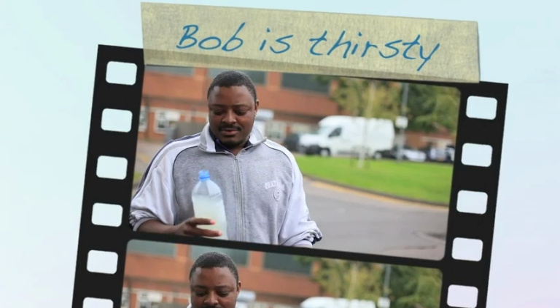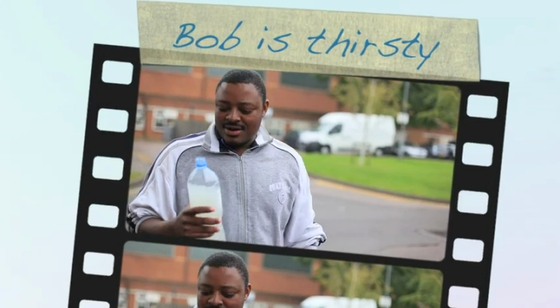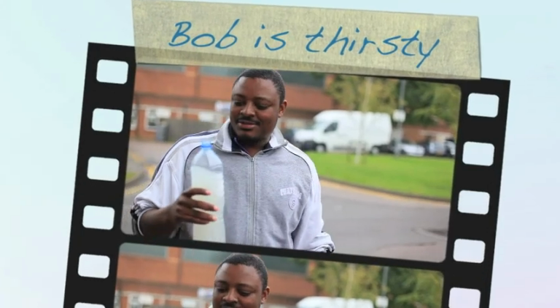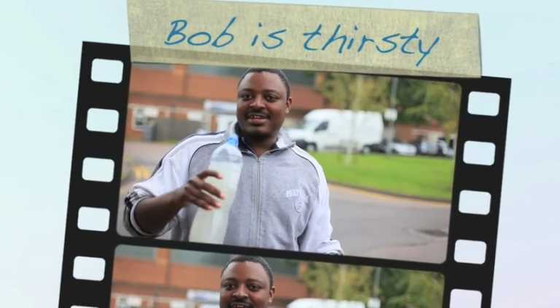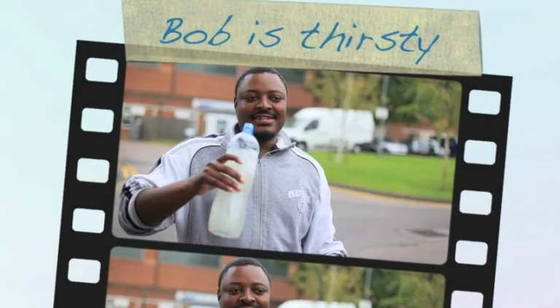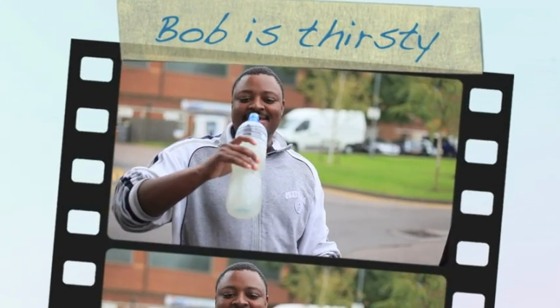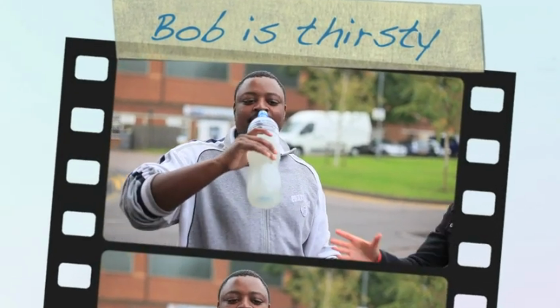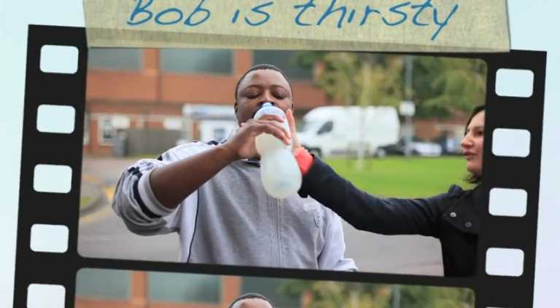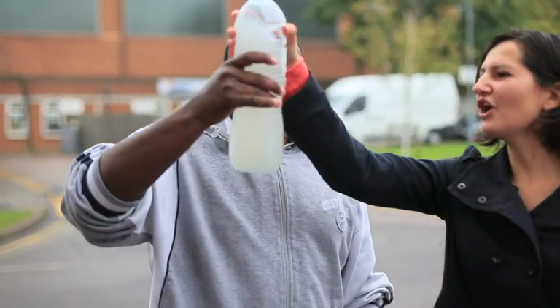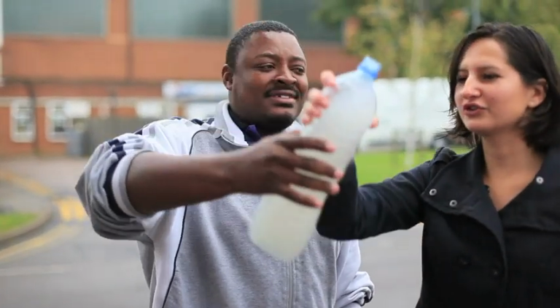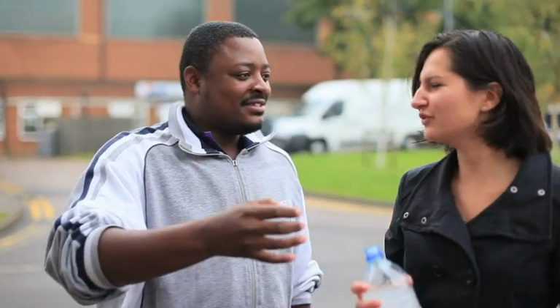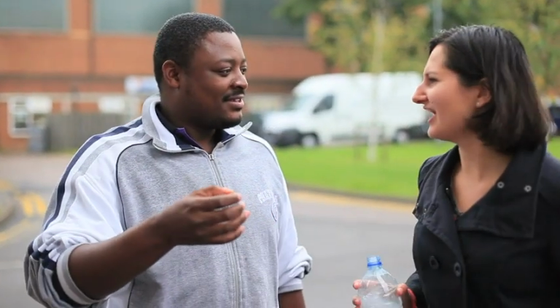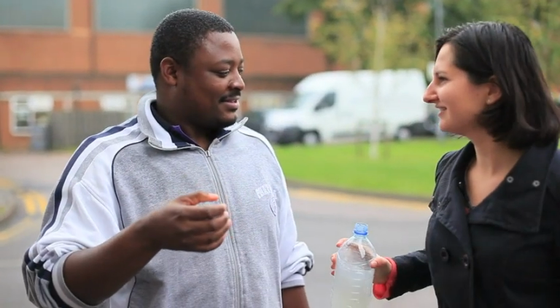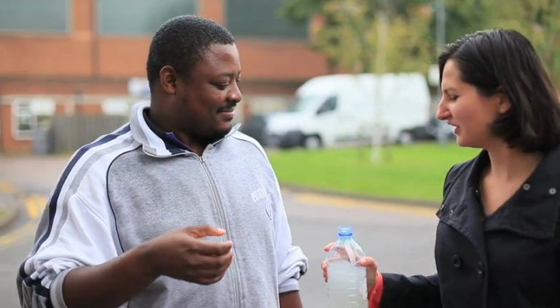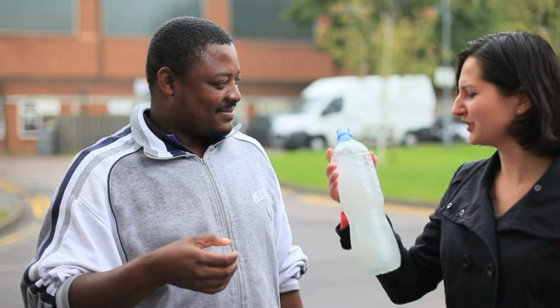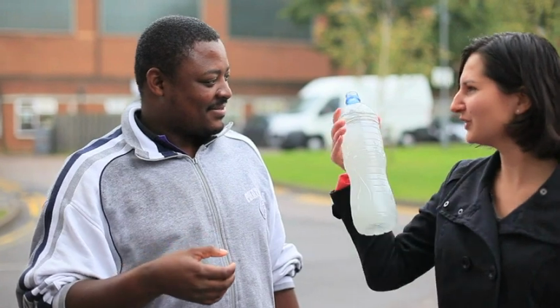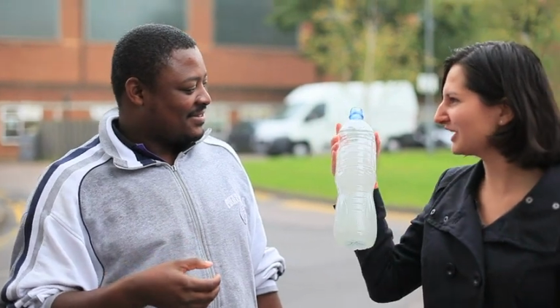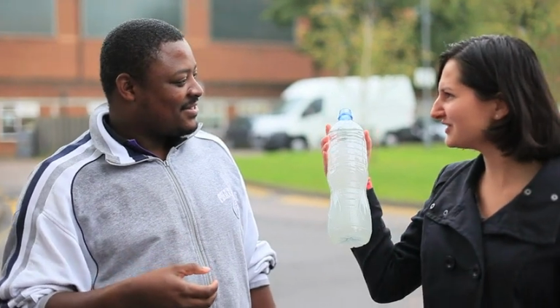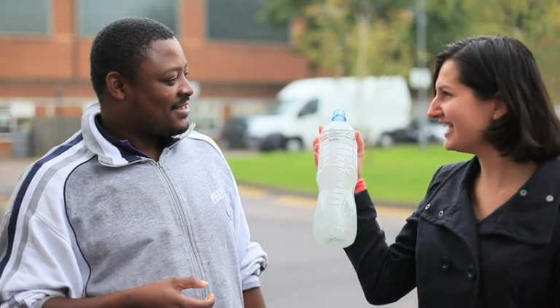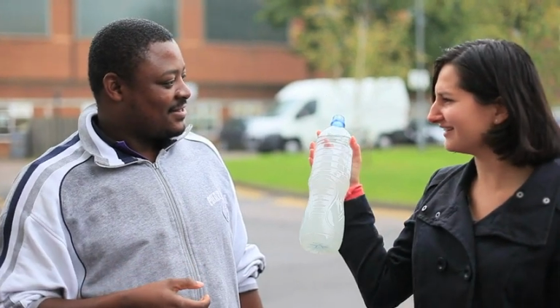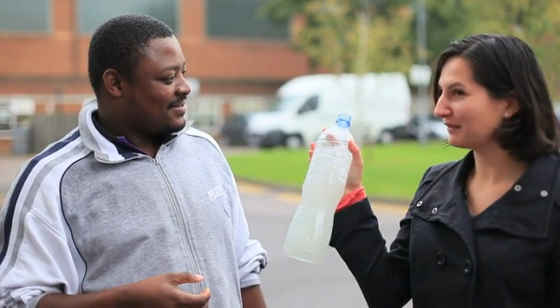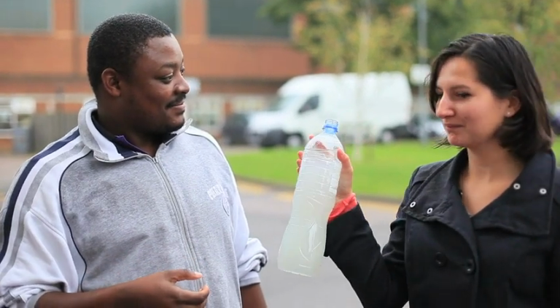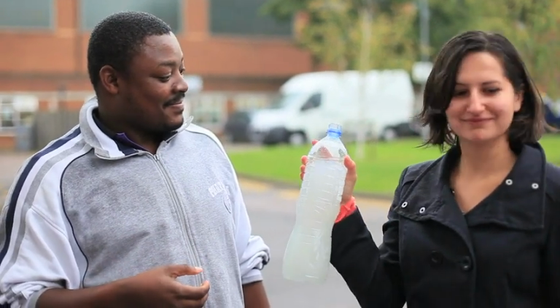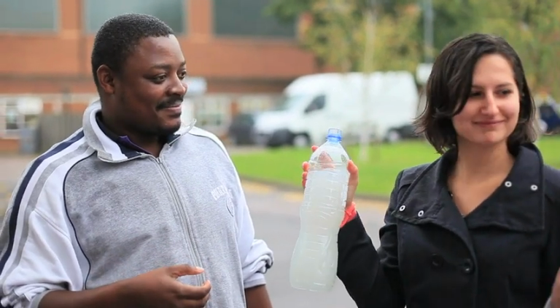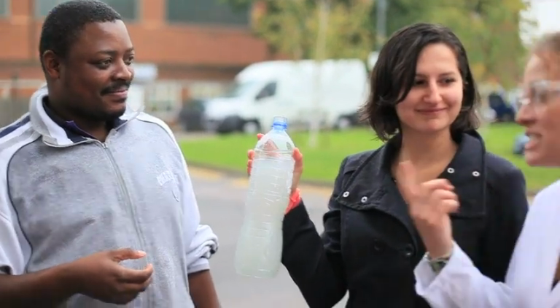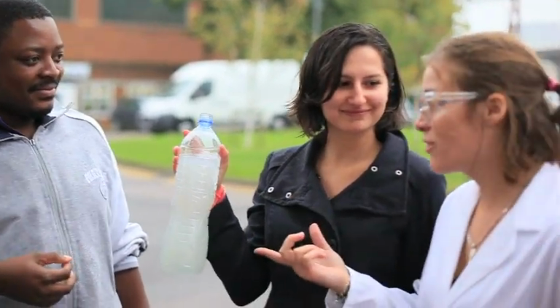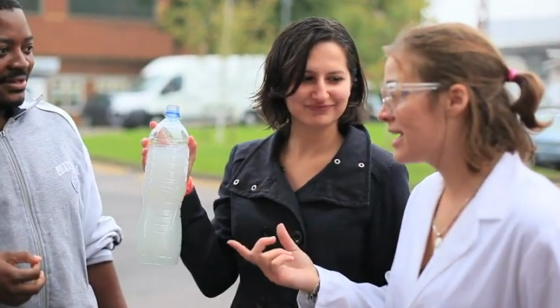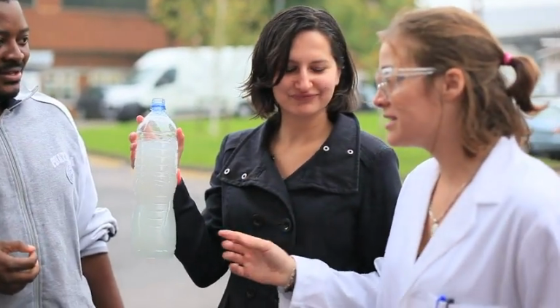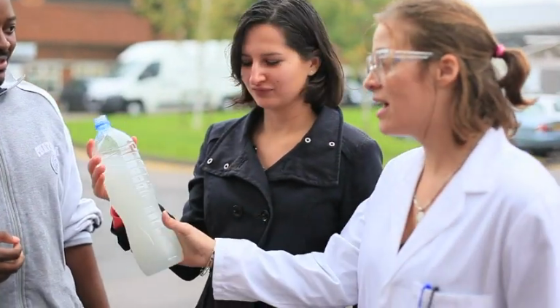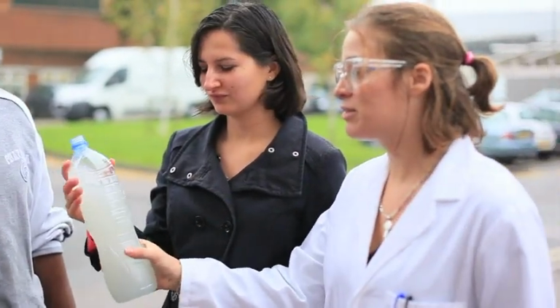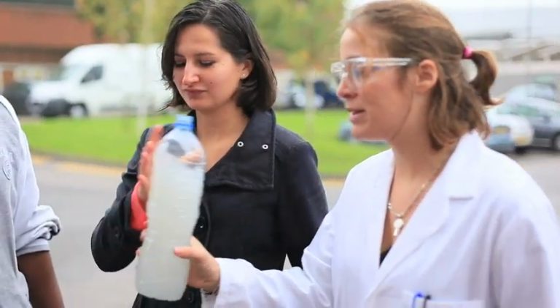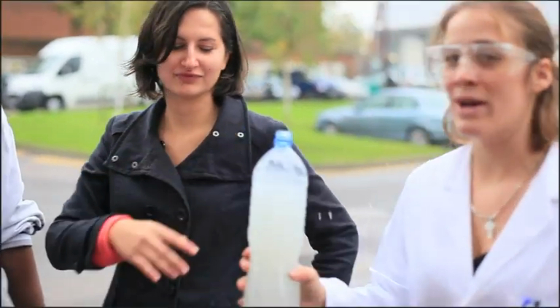I'm so thirsty! Oh no! Don't do that! That water will make you sick! Yeah, she's right! I've got a better way!